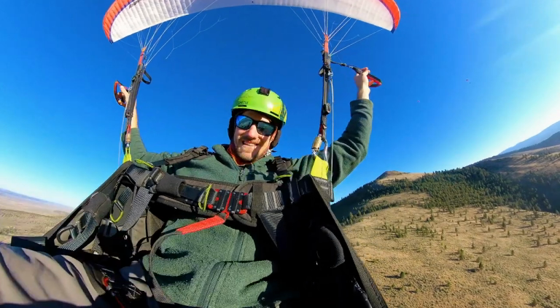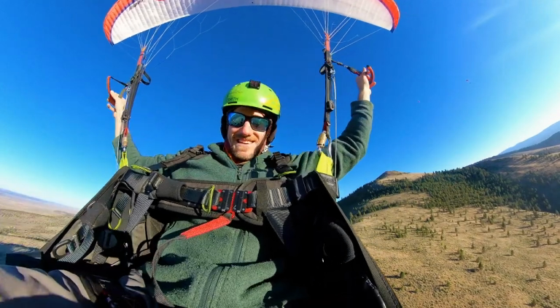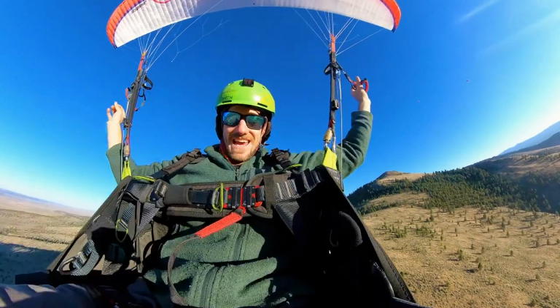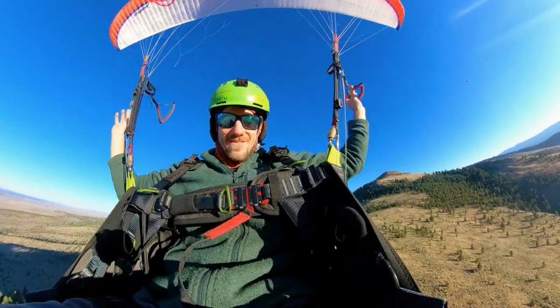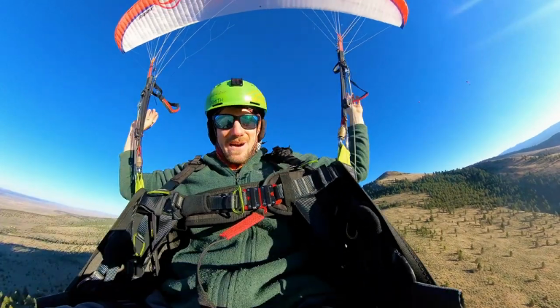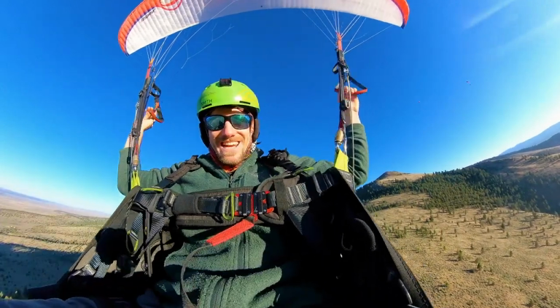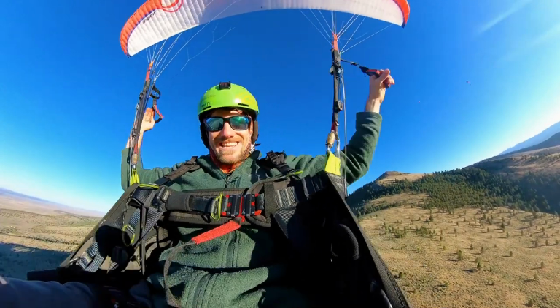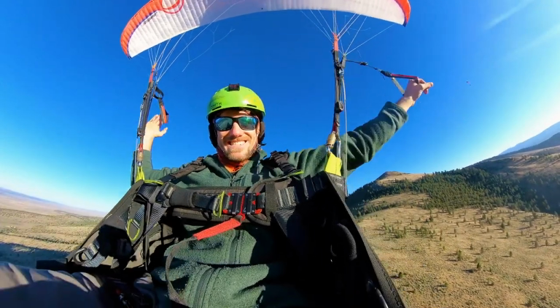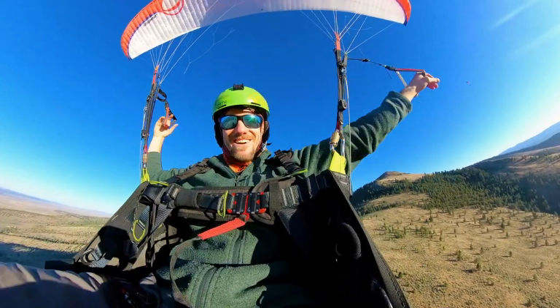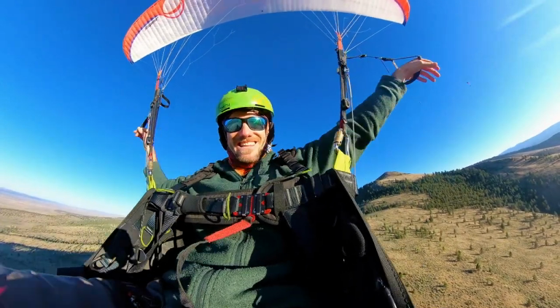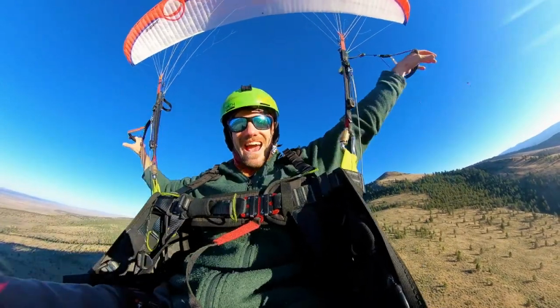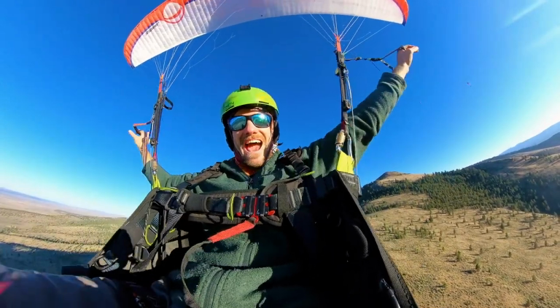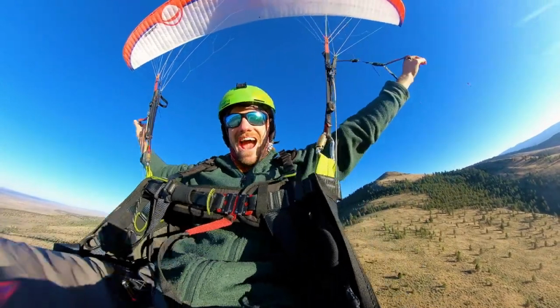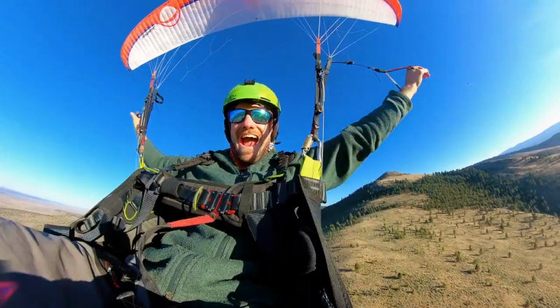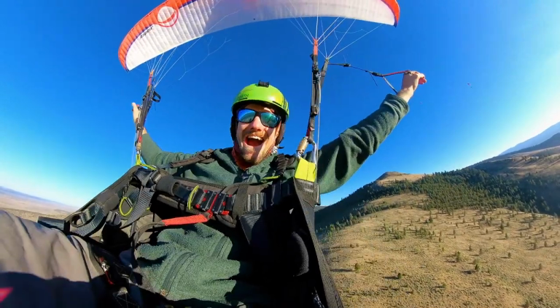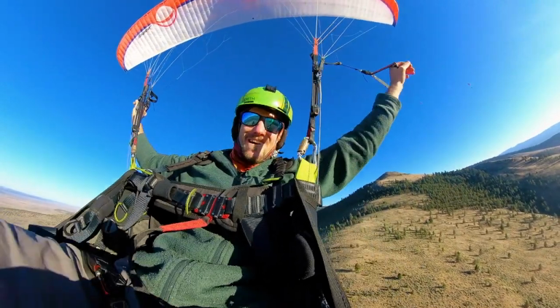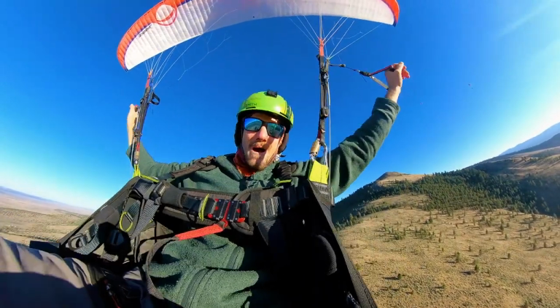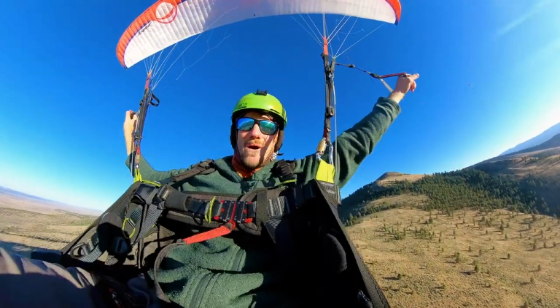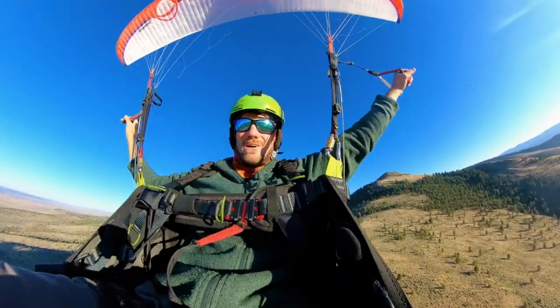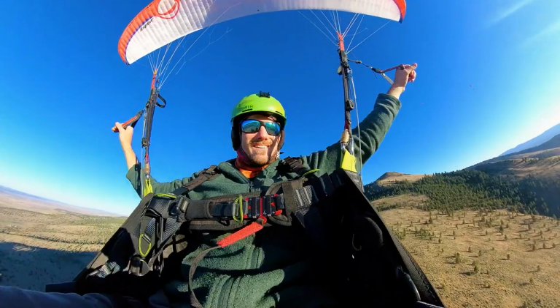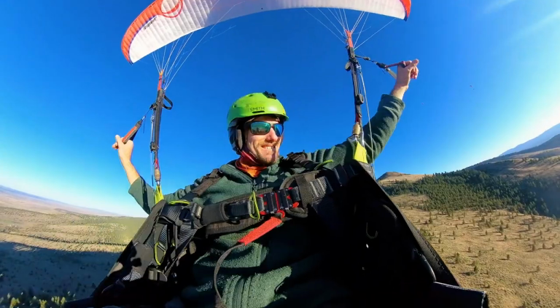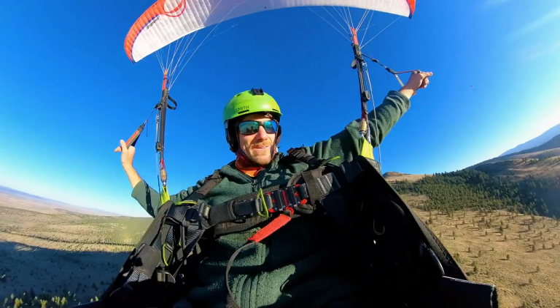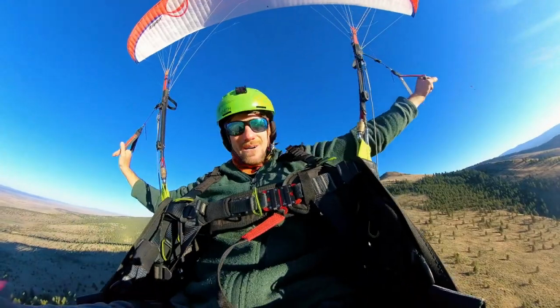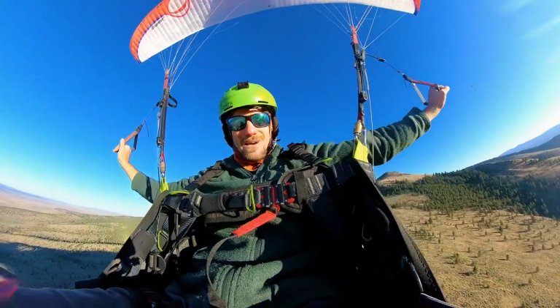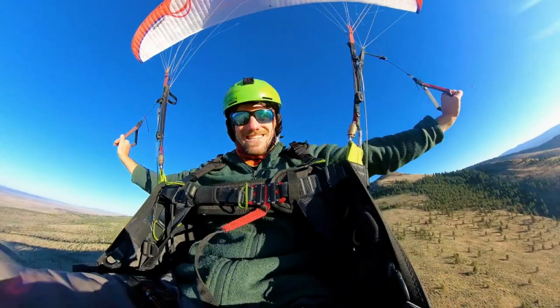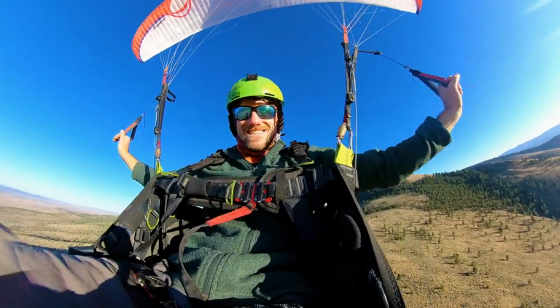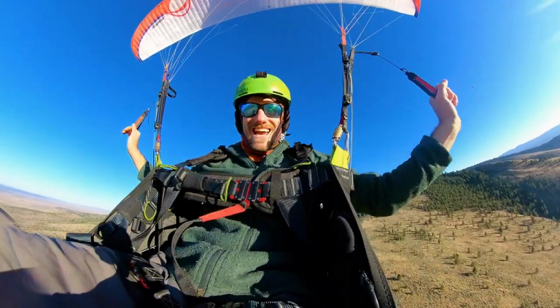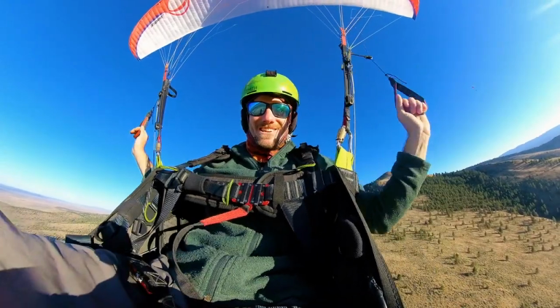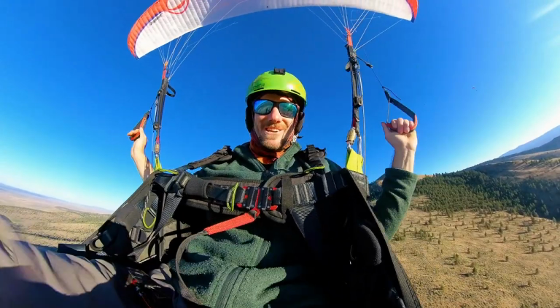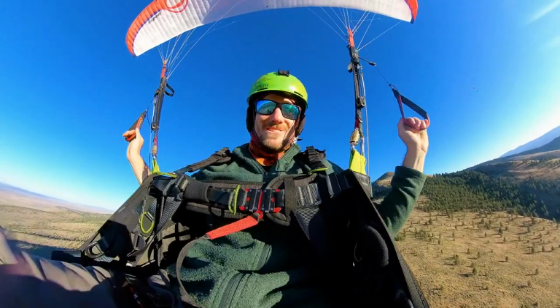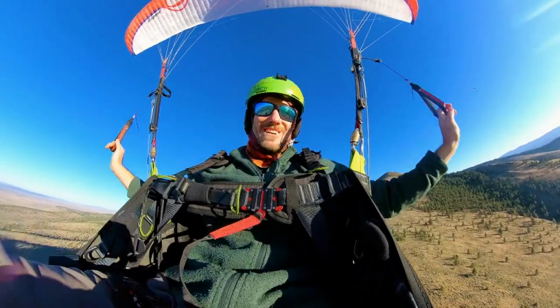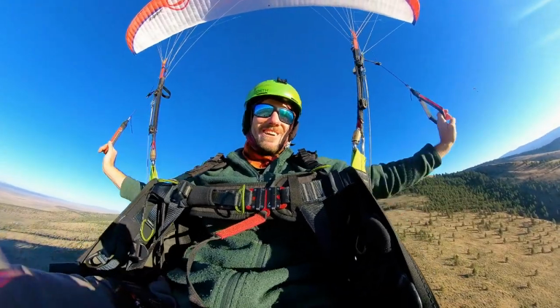Hey everybody, this is Ari in the air! Welcome back to the channel, Stokja here.